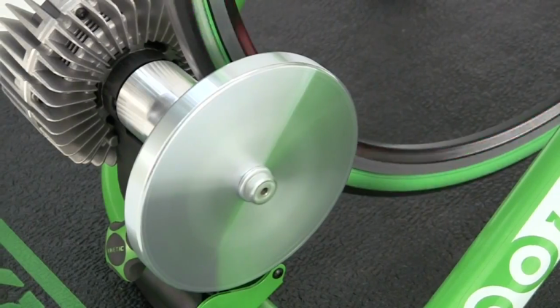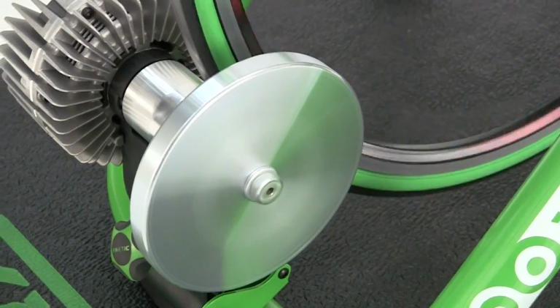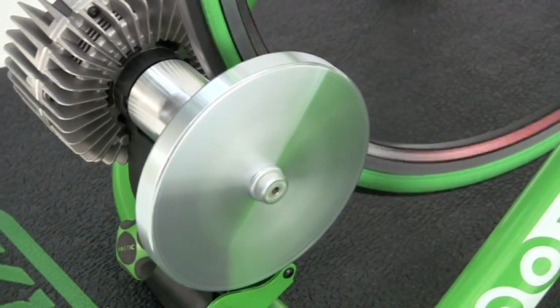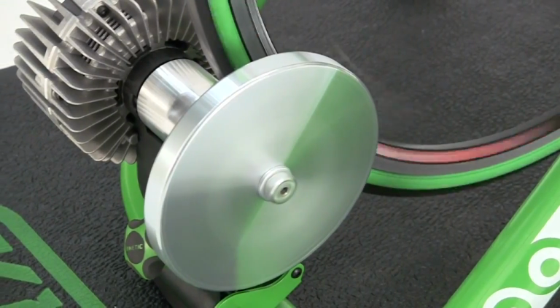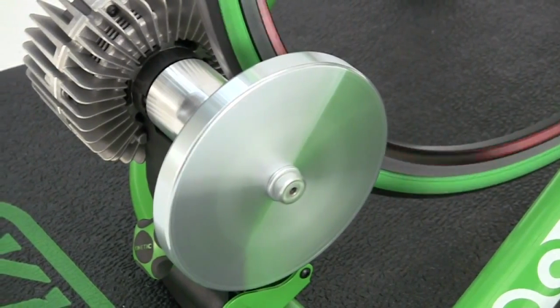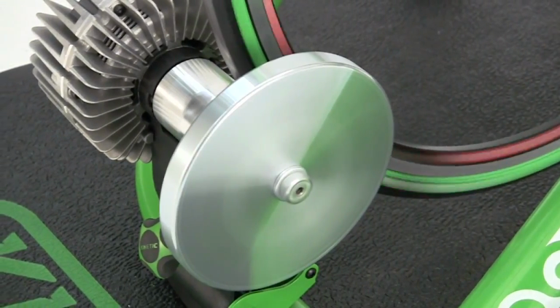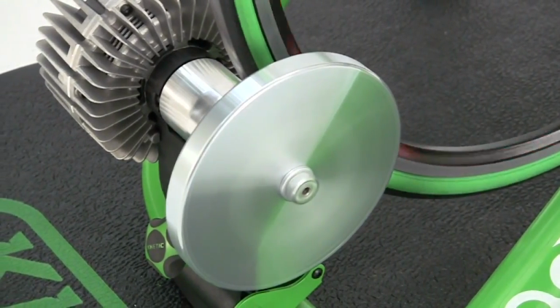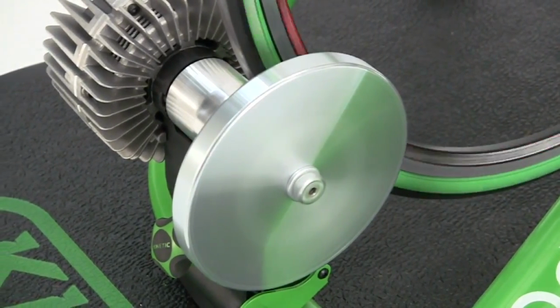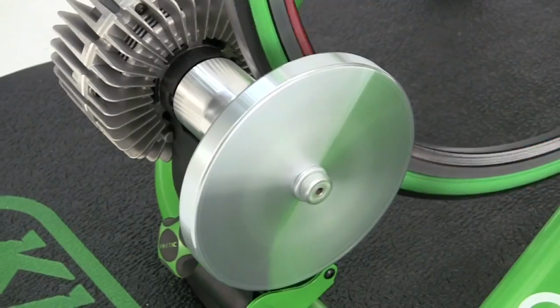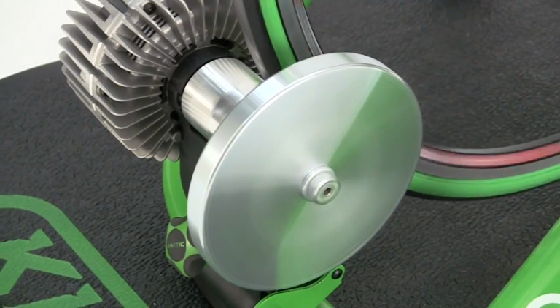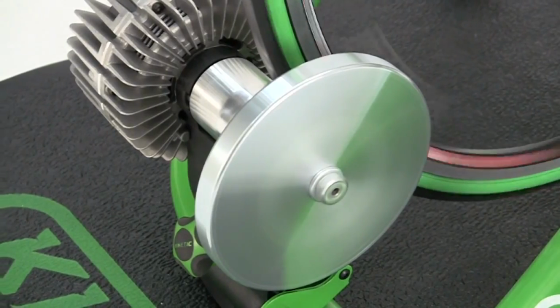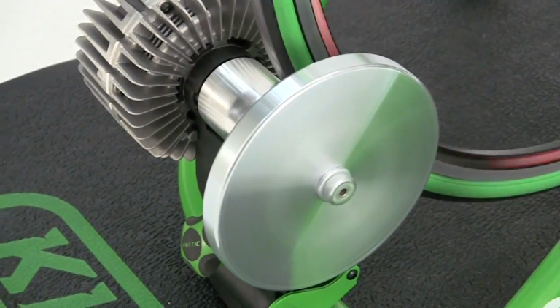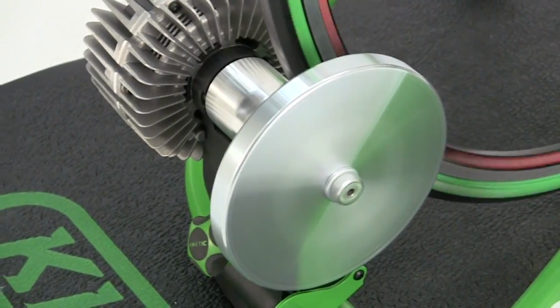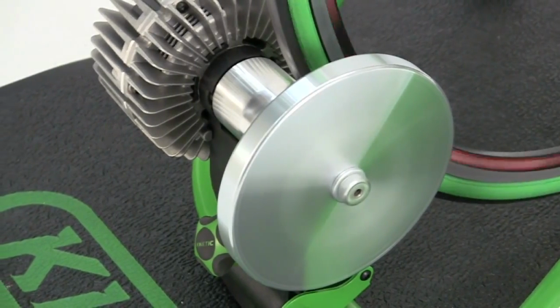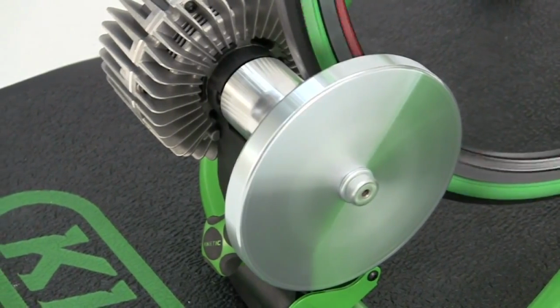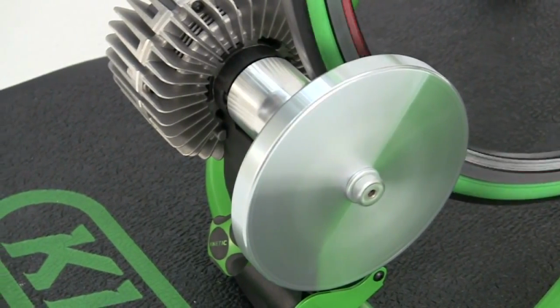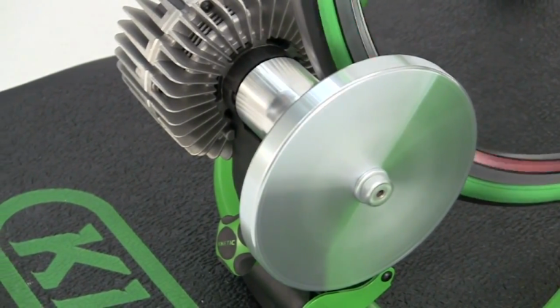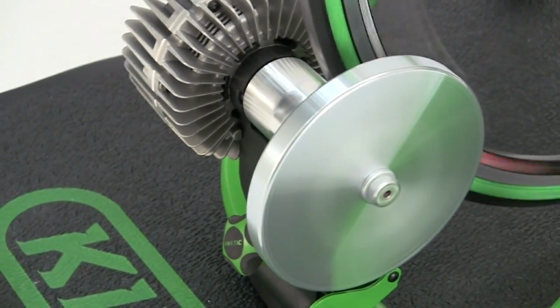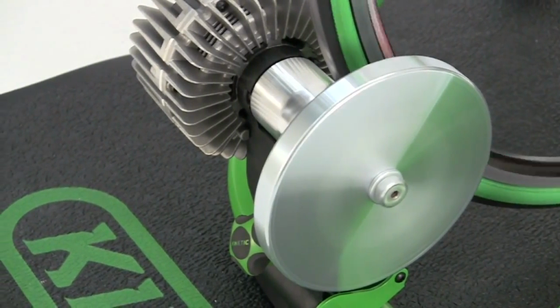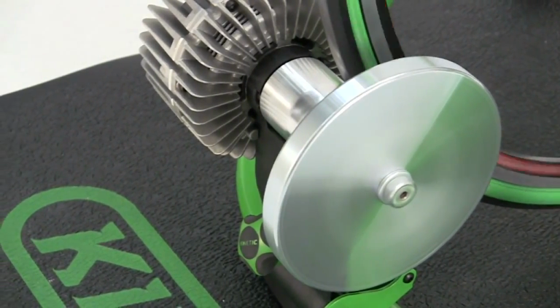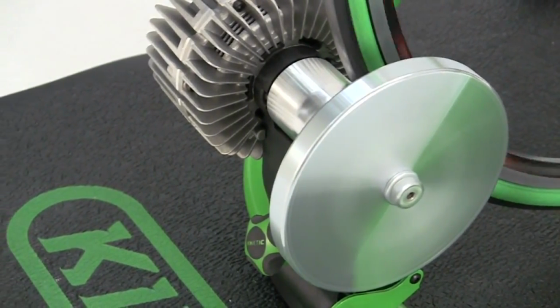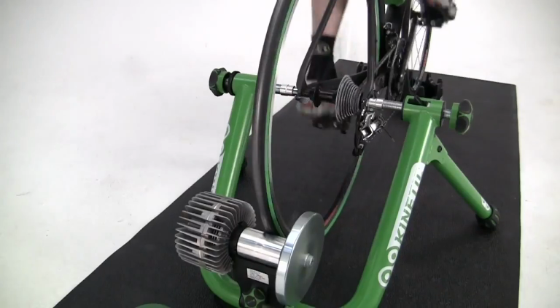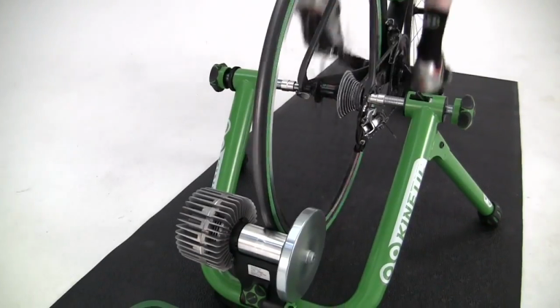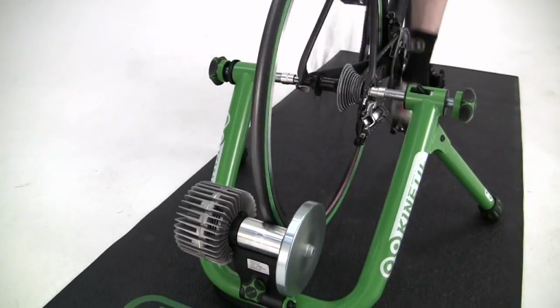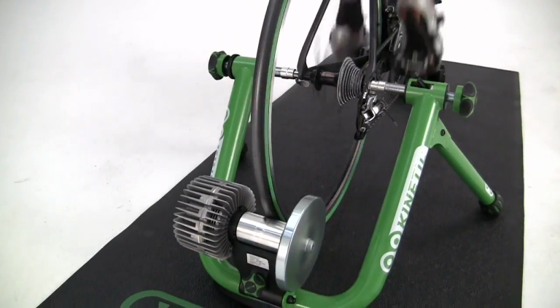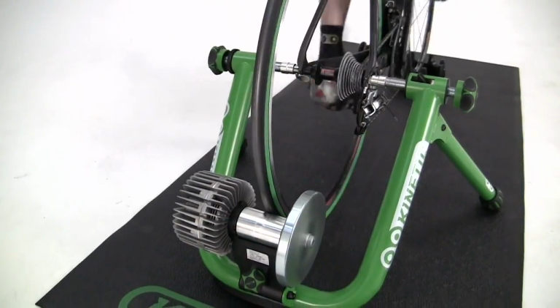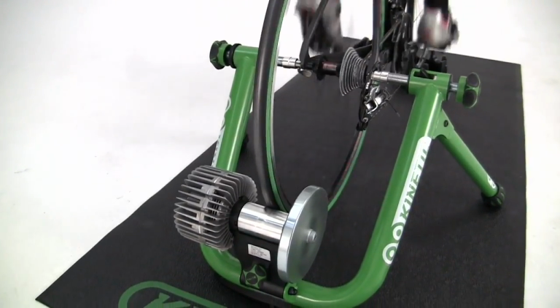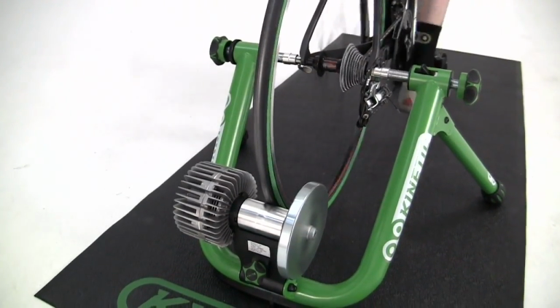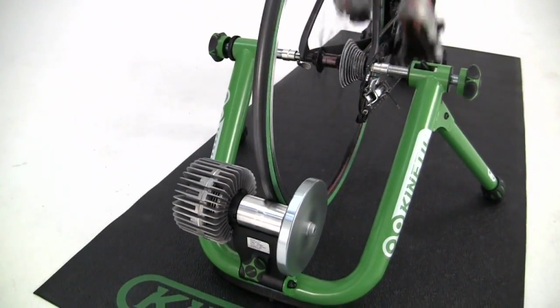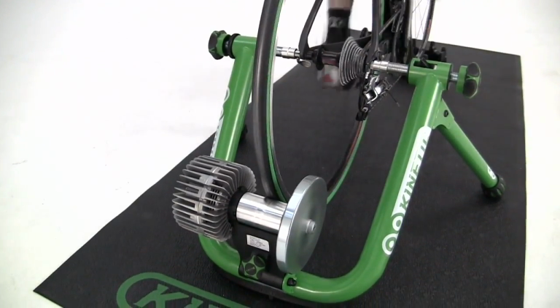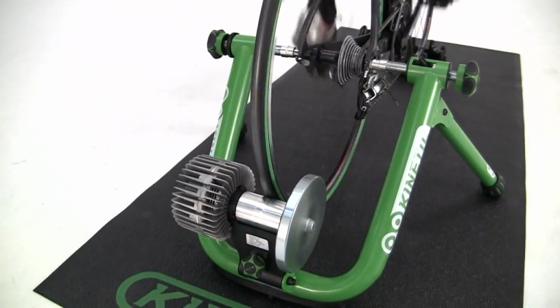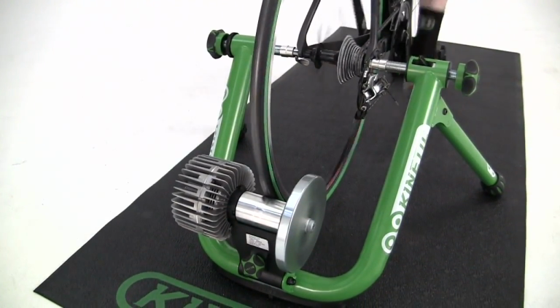The heavy, six and a quarter pound flywheel simulates the momentum of bike and rider, making the ride feel even more realistic.